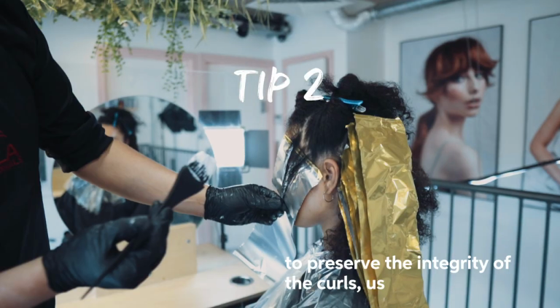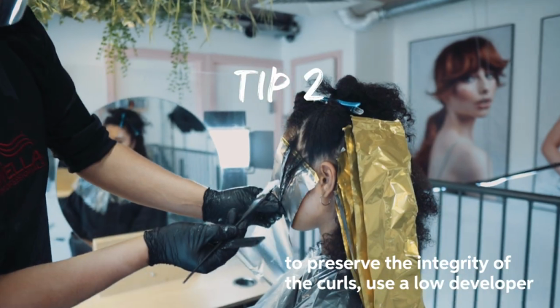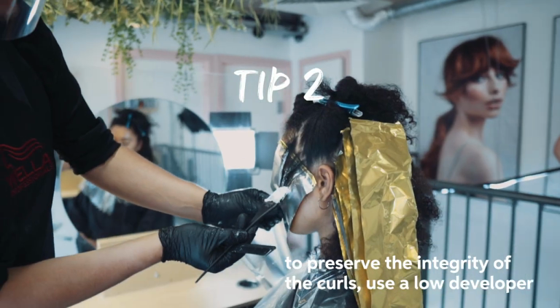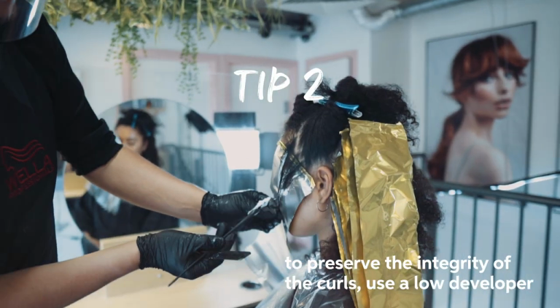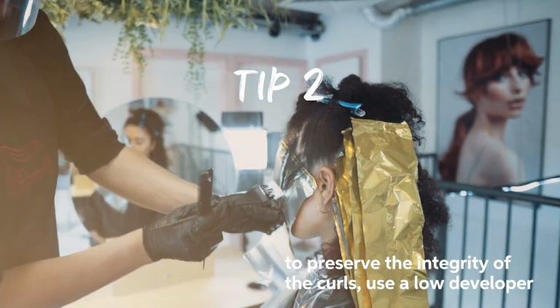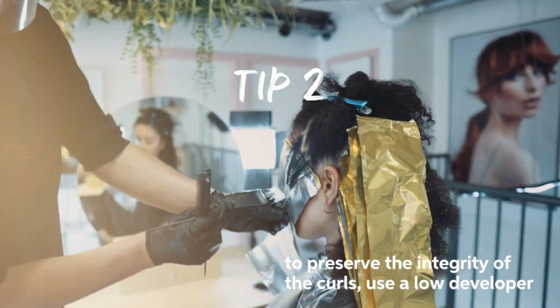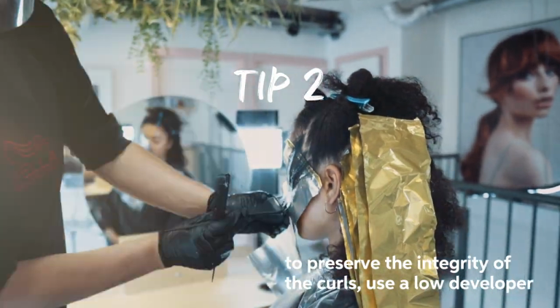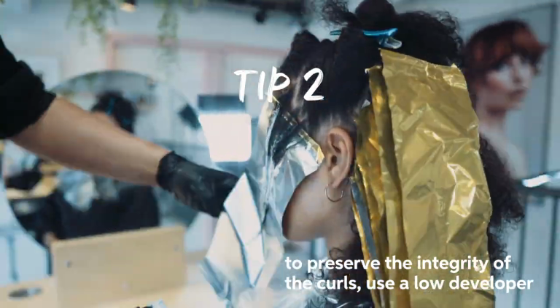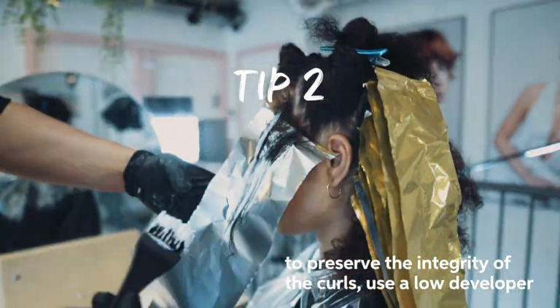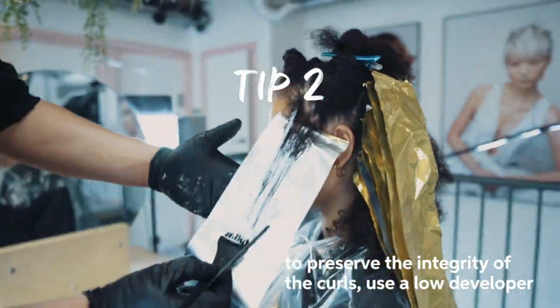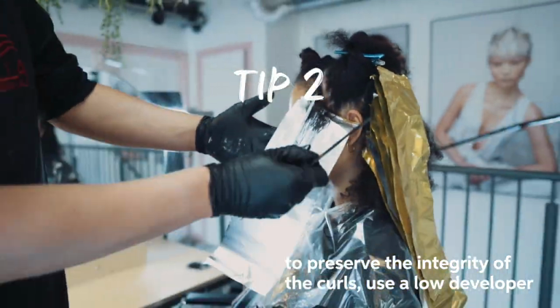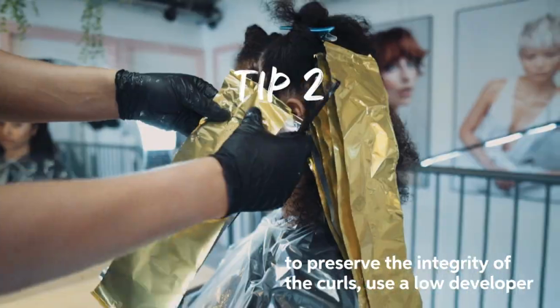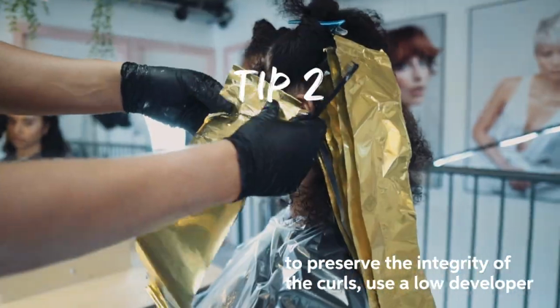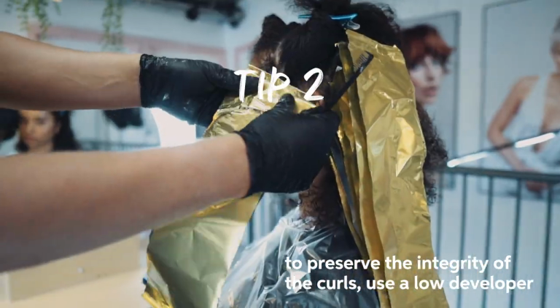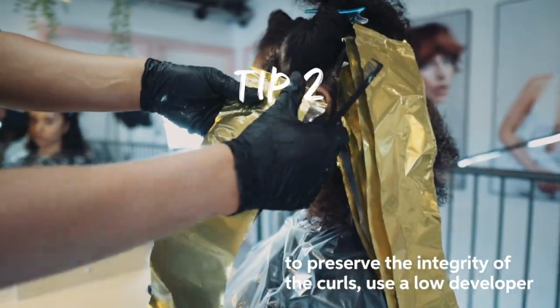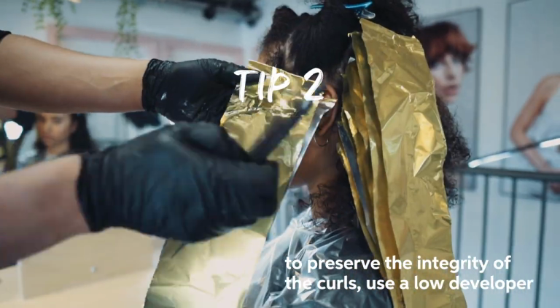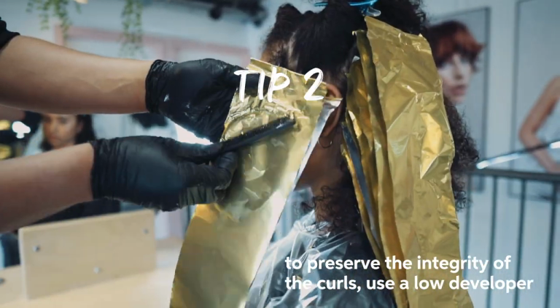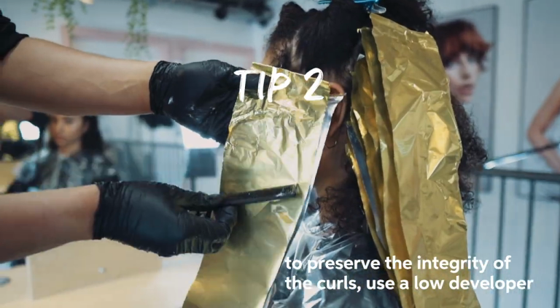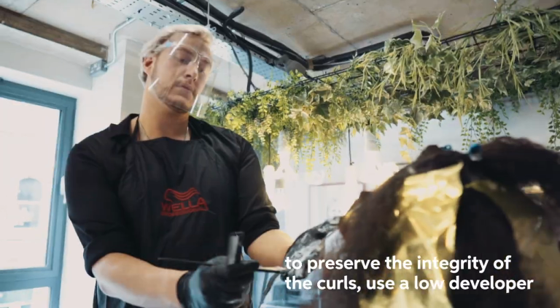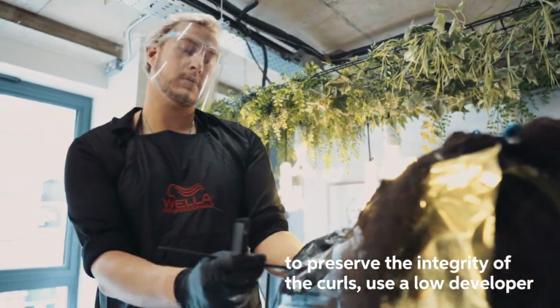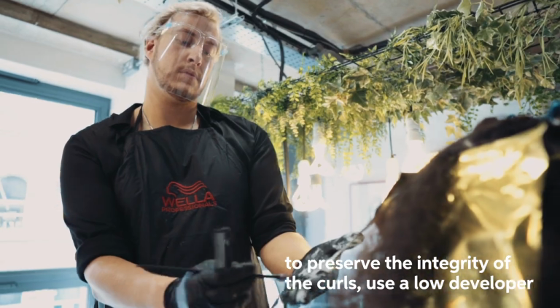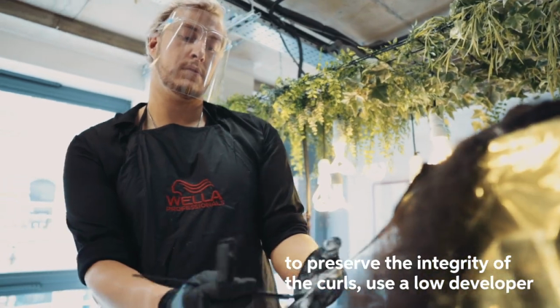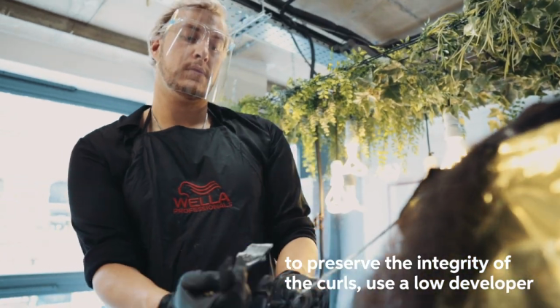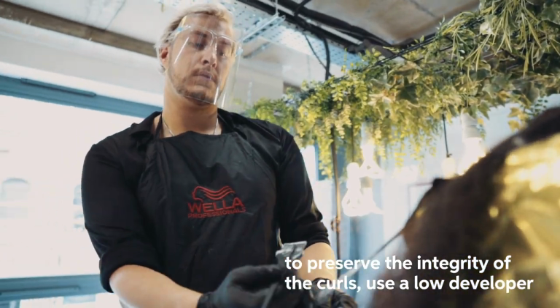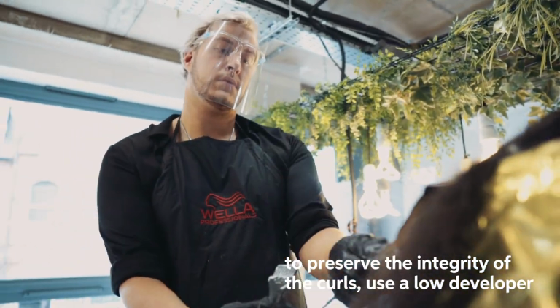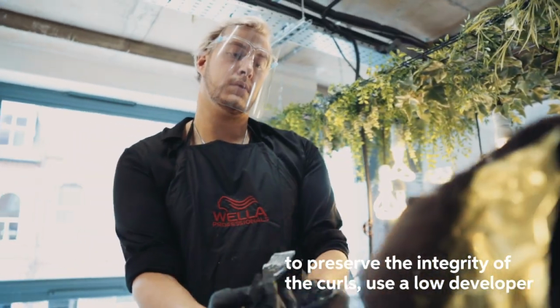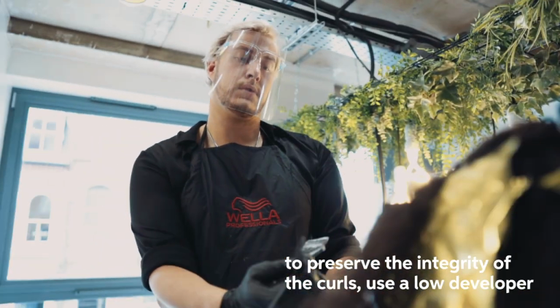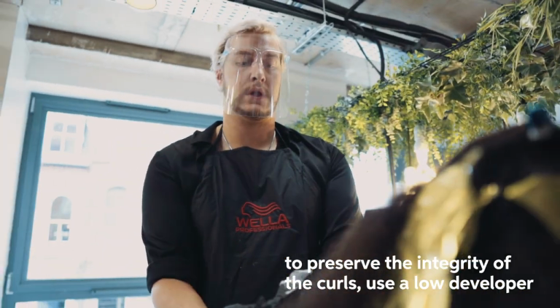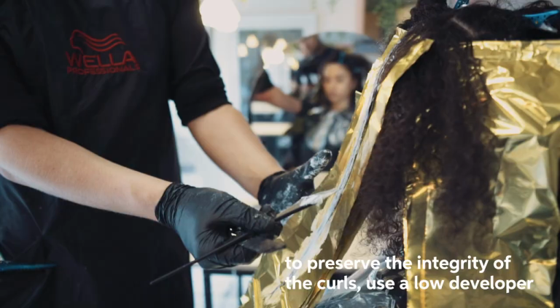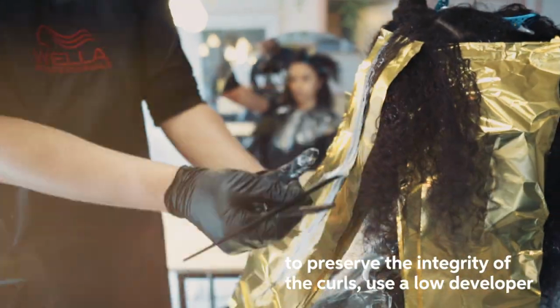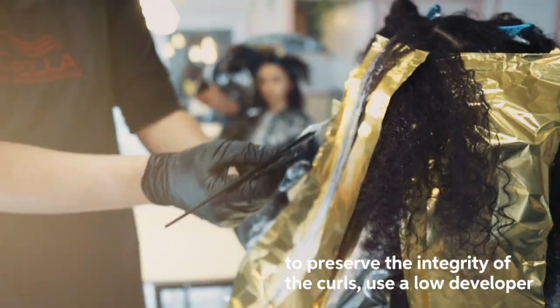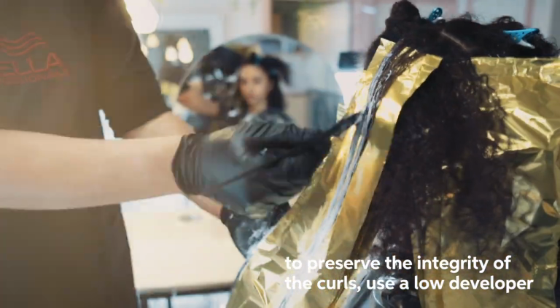Another tip is to make sure with your developer you always go slower and lower with your lightener to keep the integrity of the curl.